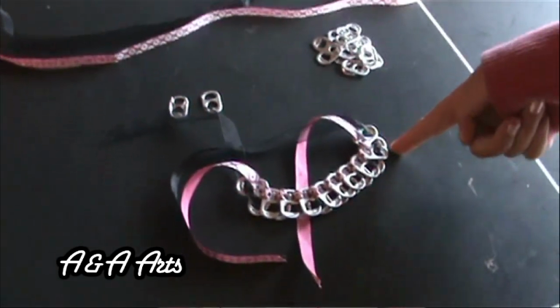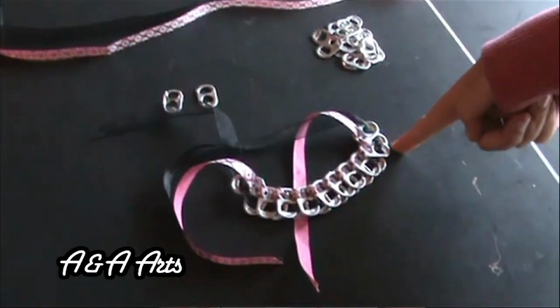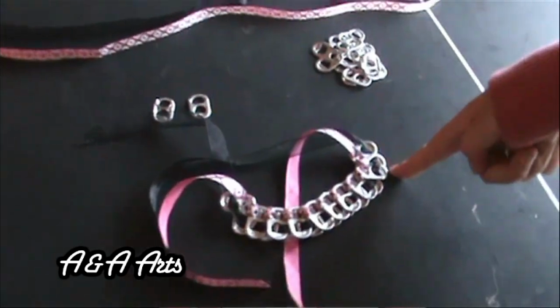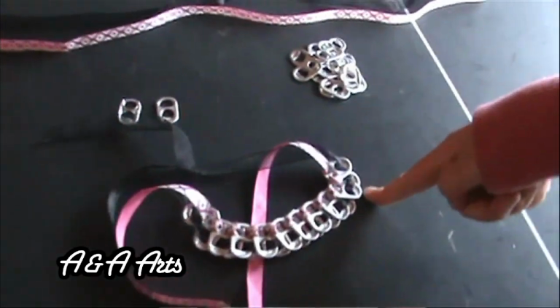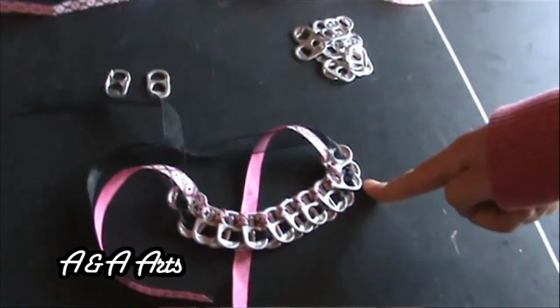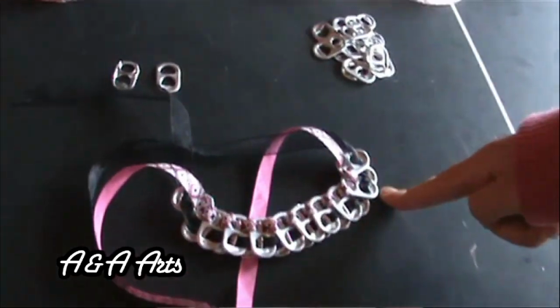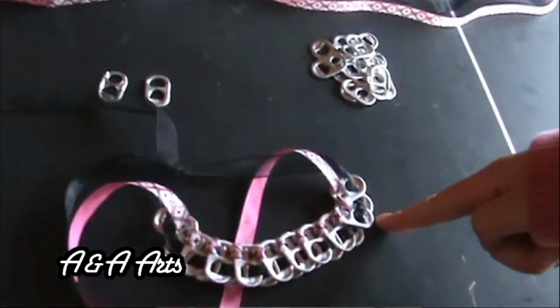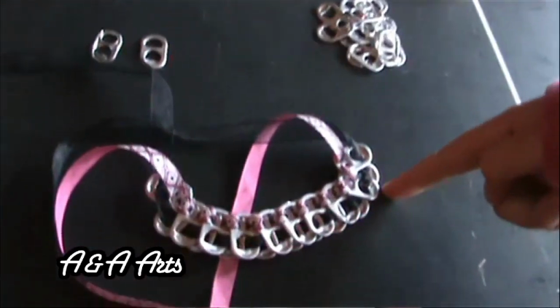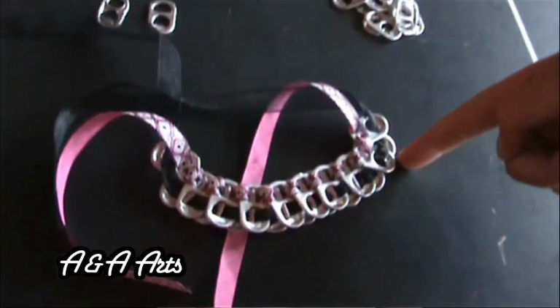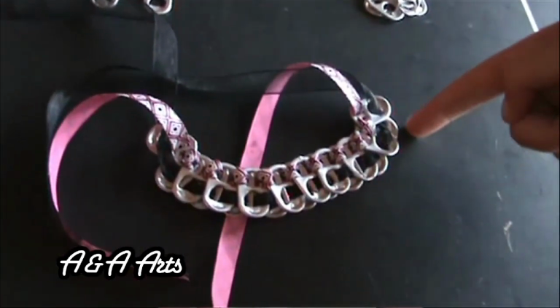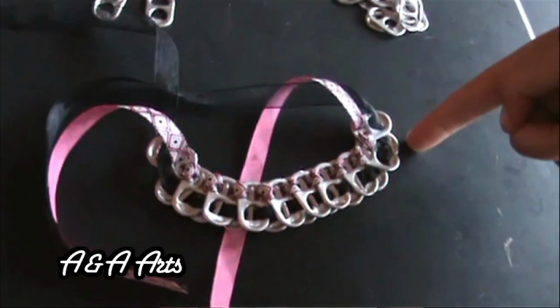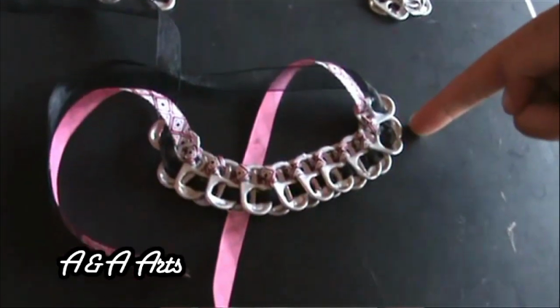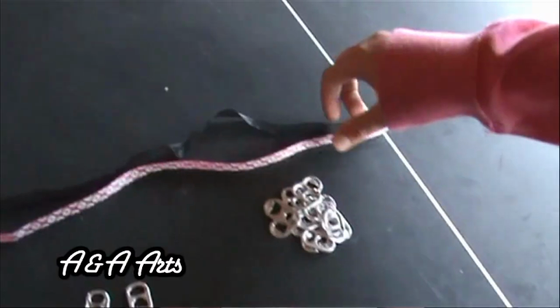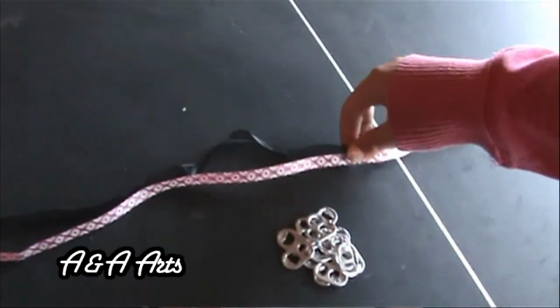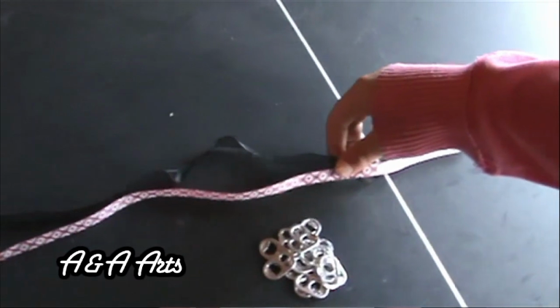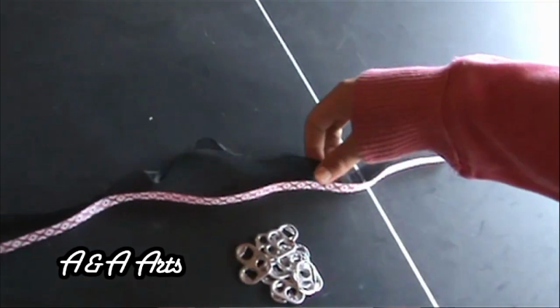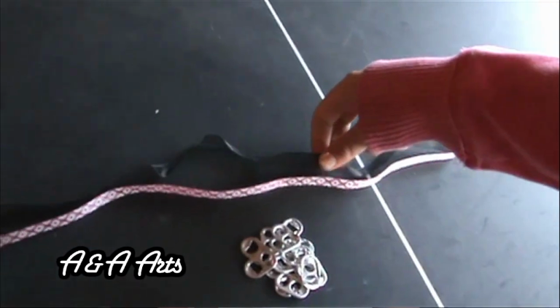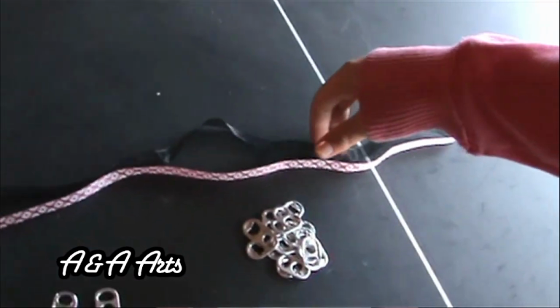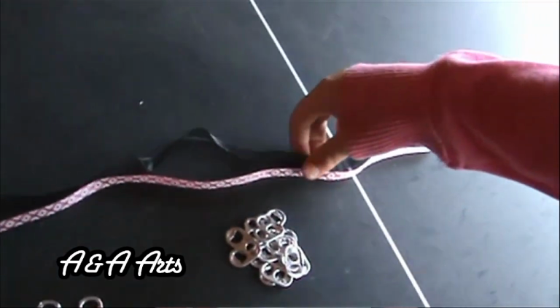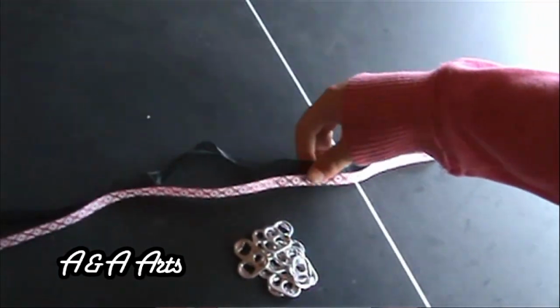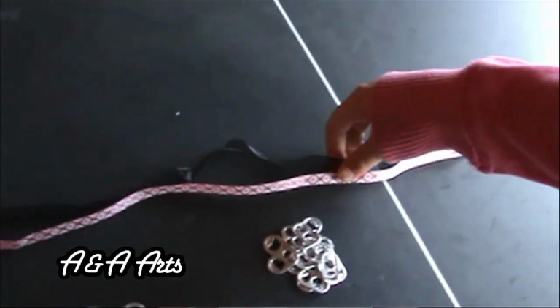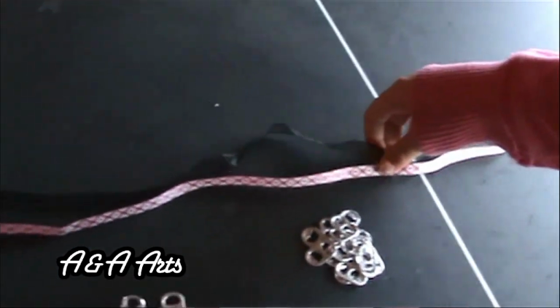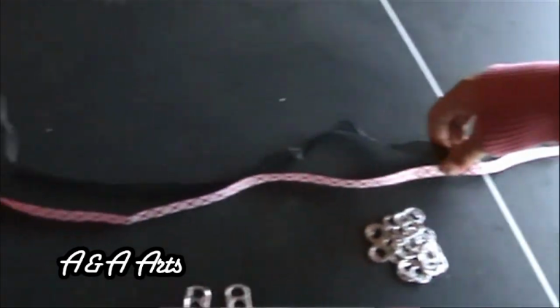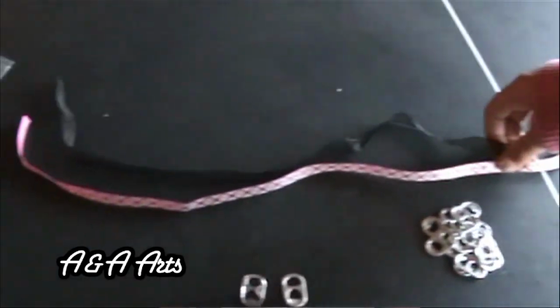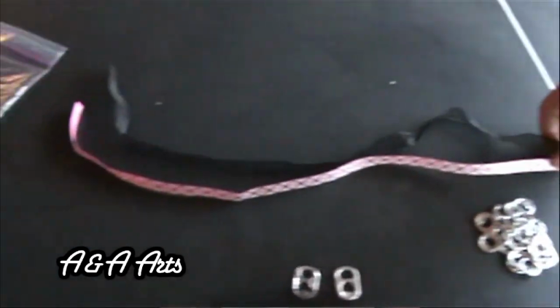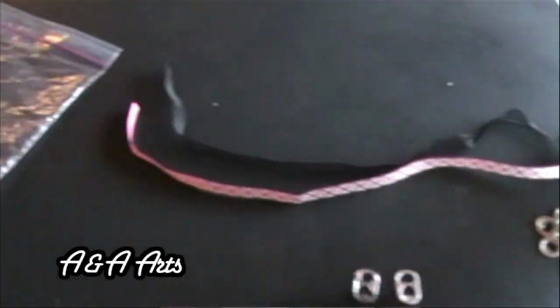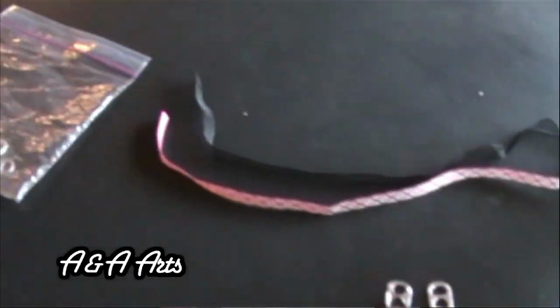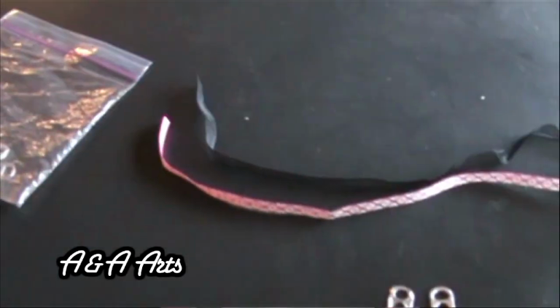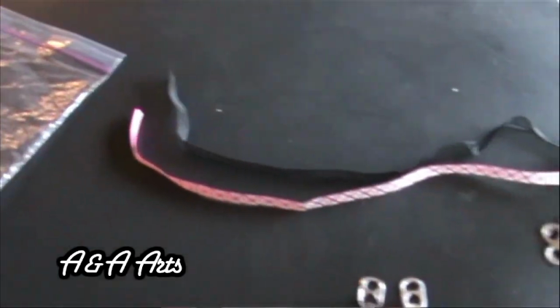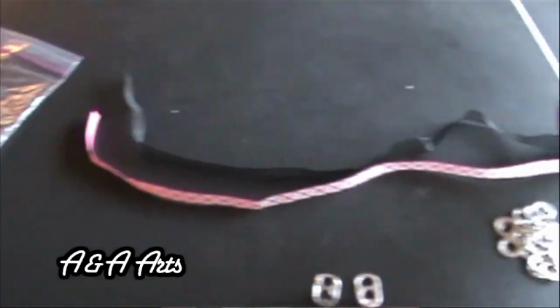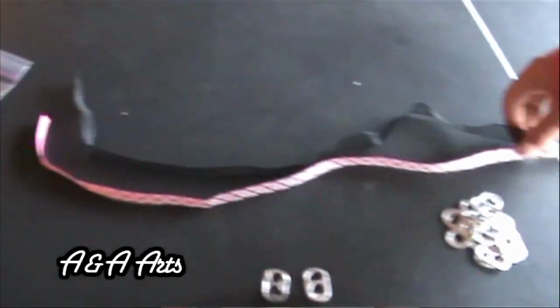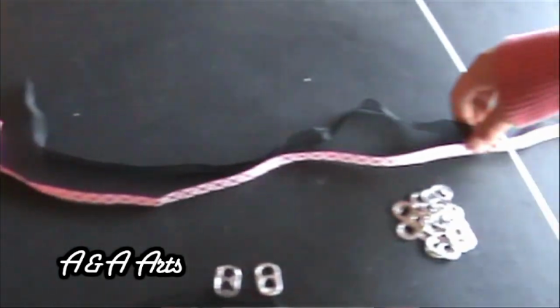Tools. You will need about 2 feet of ribbon. You can get many different types of ribbon from Michaels for about $3 to $4.